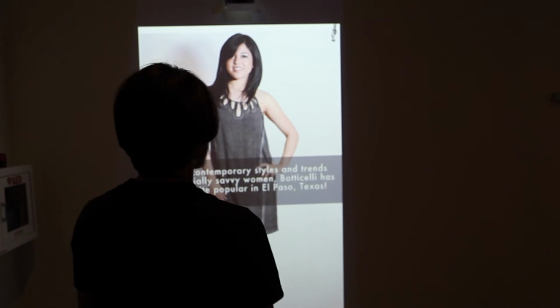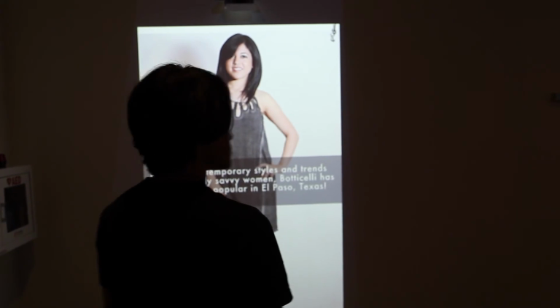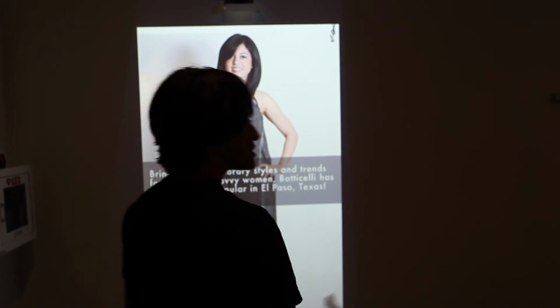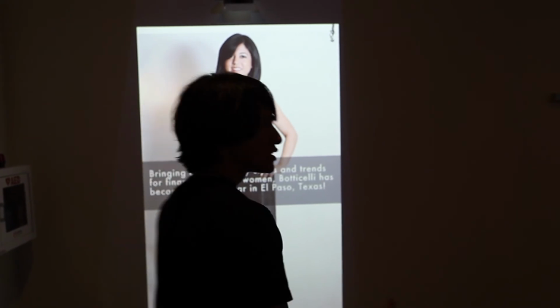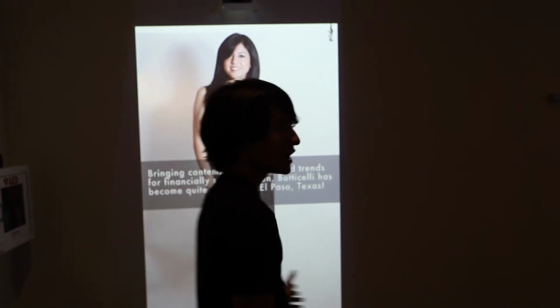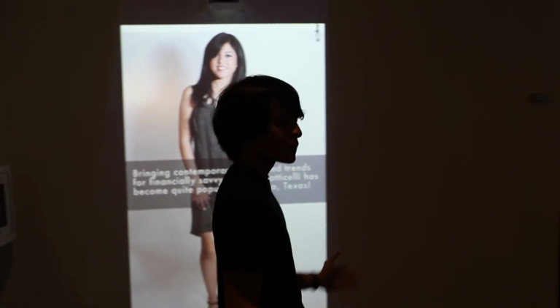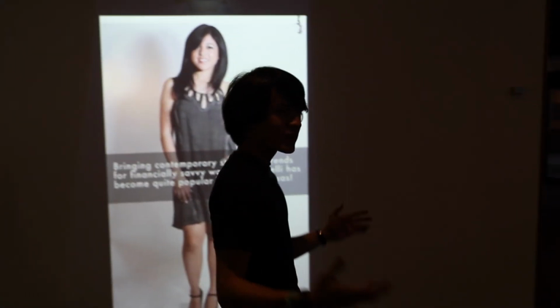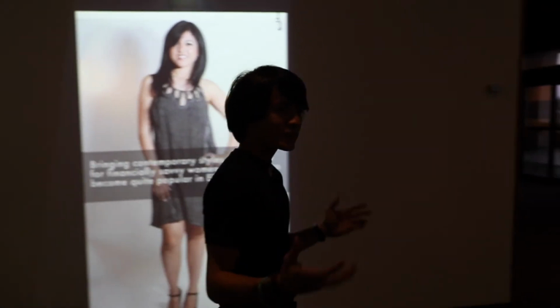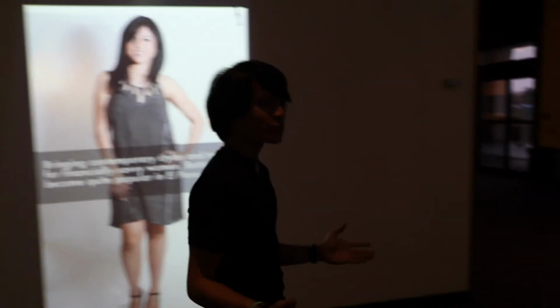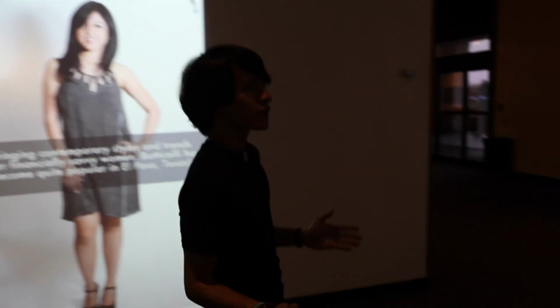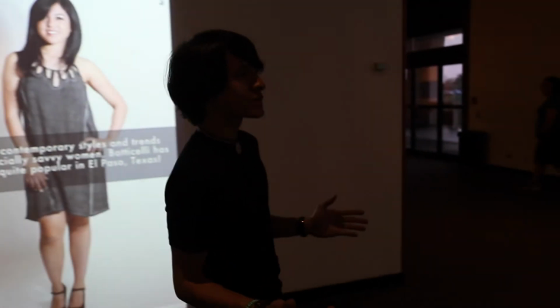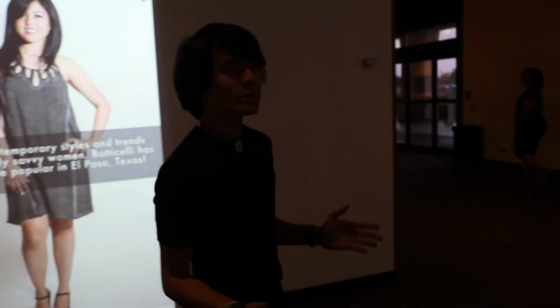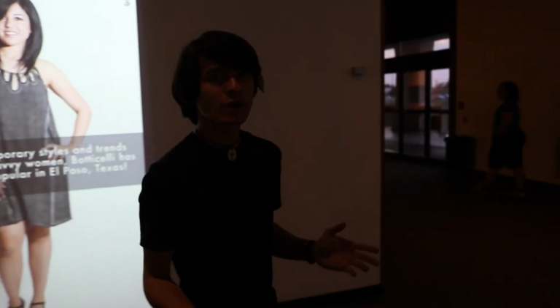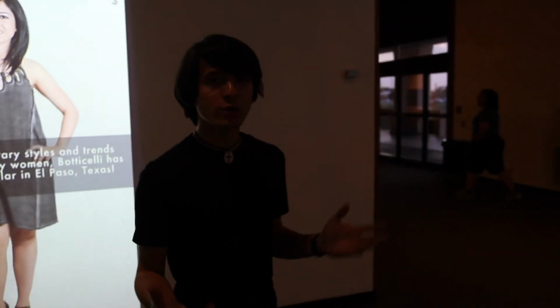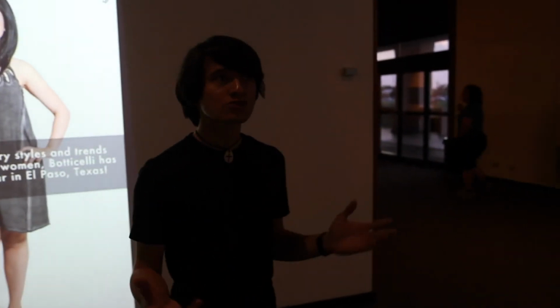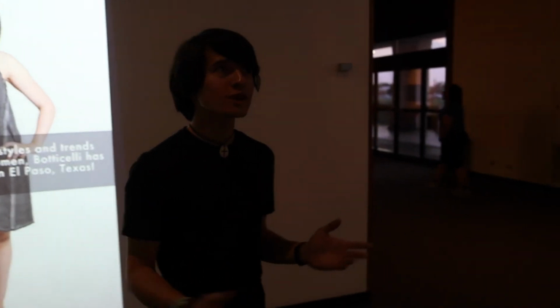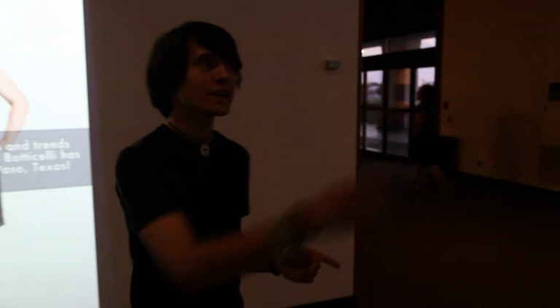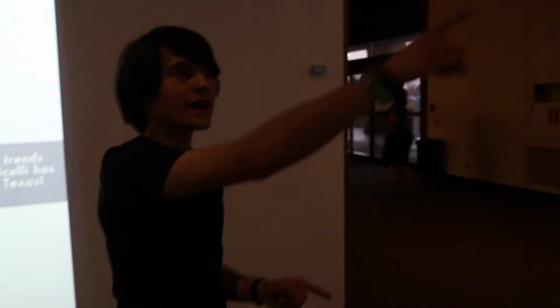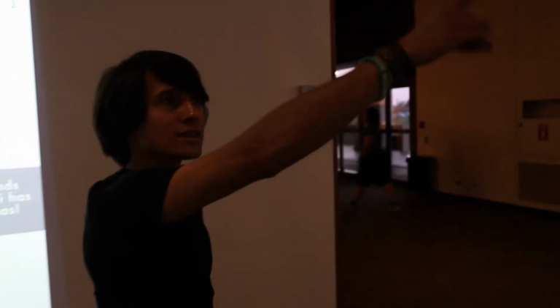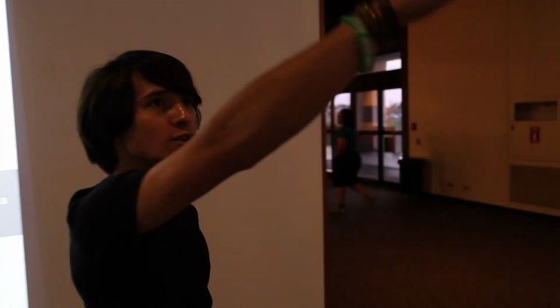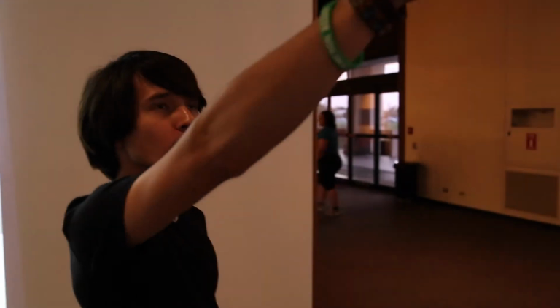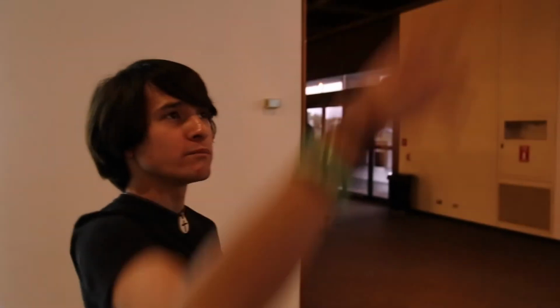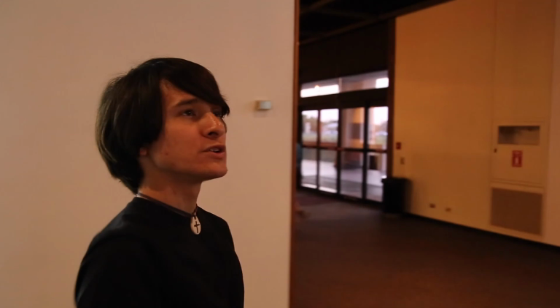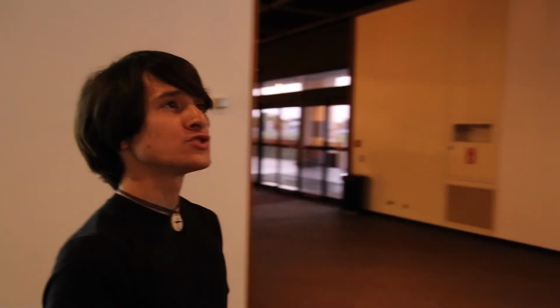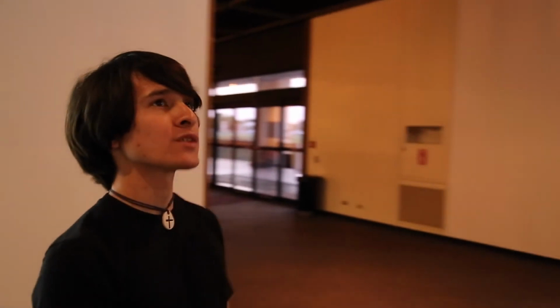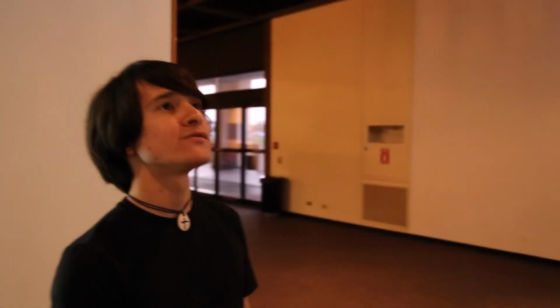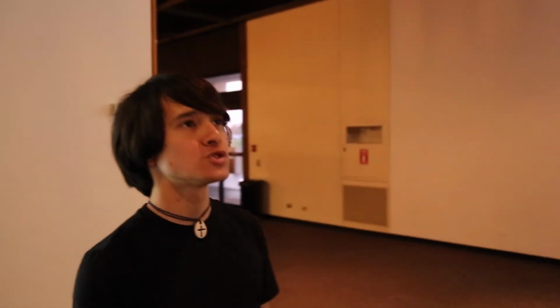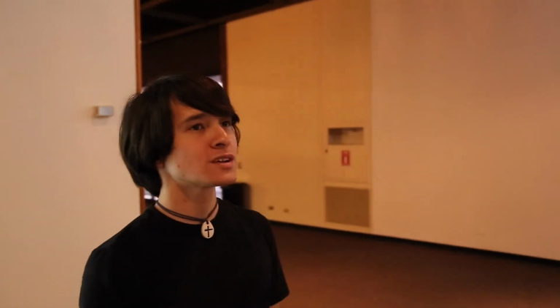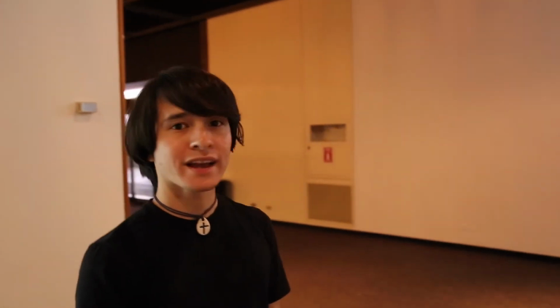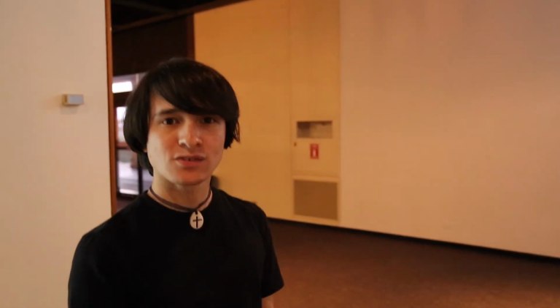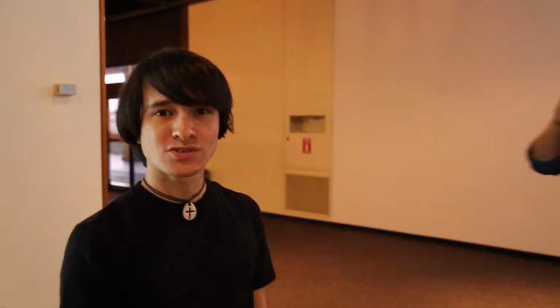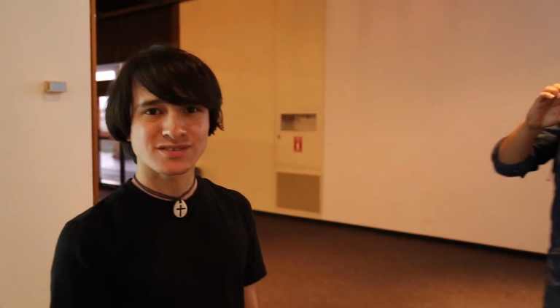So once again, this is our exhibit. I hope you enjoyed it and be sure to check out Converging Texan Cultures.